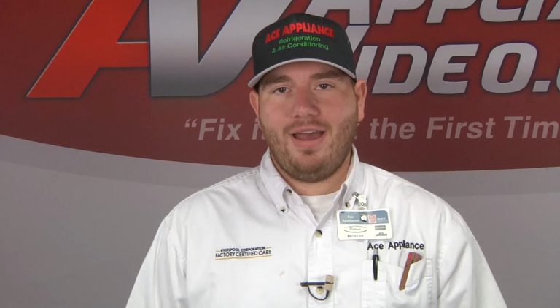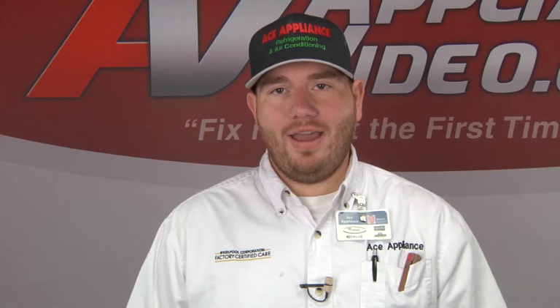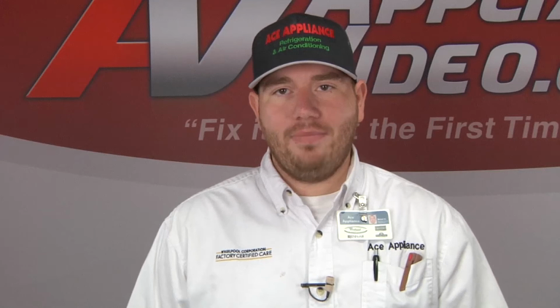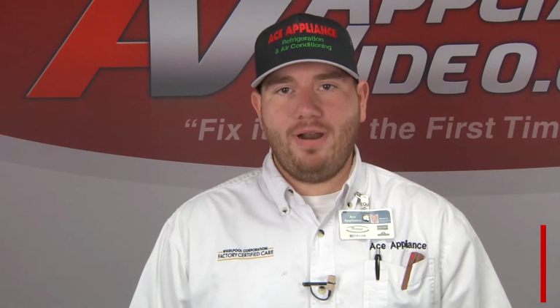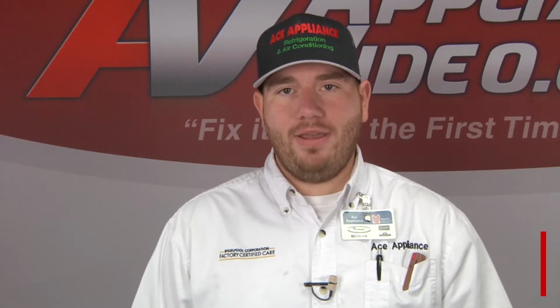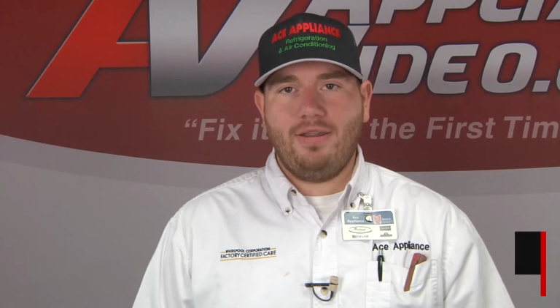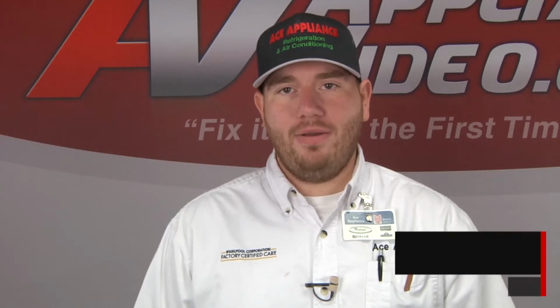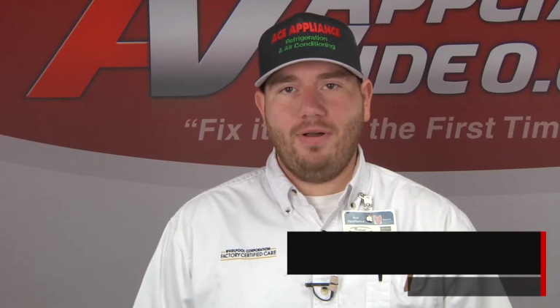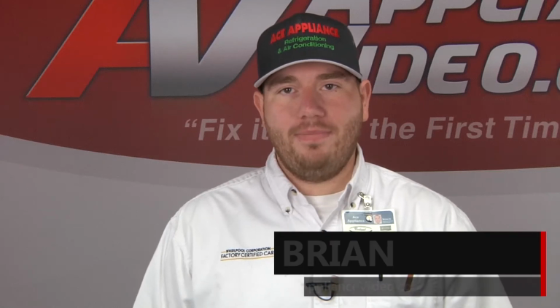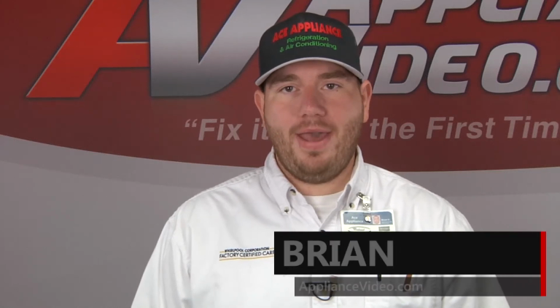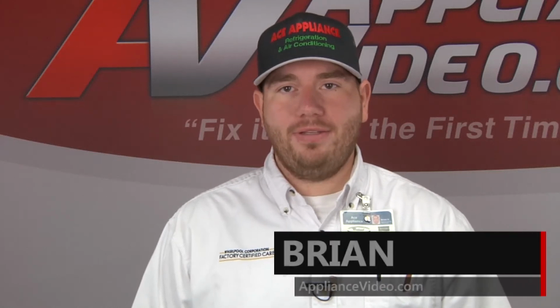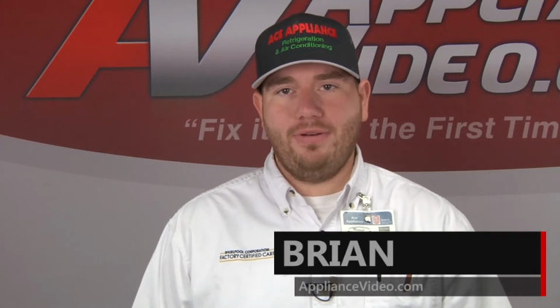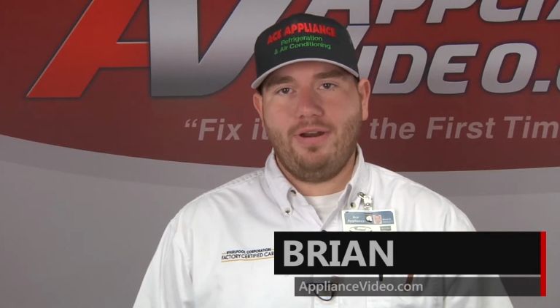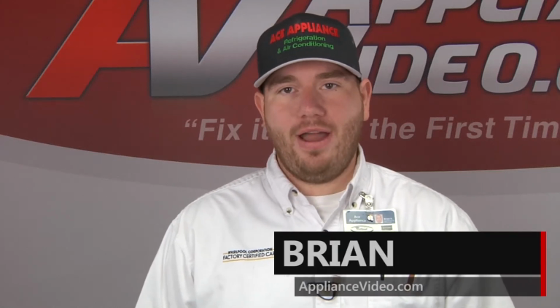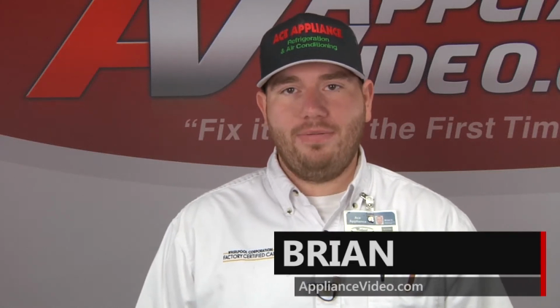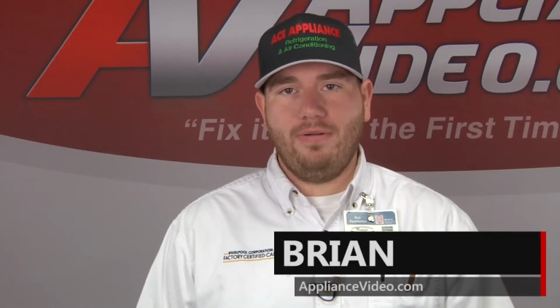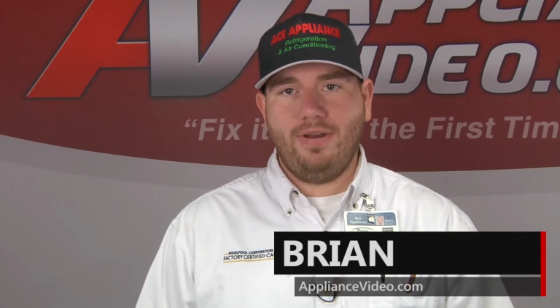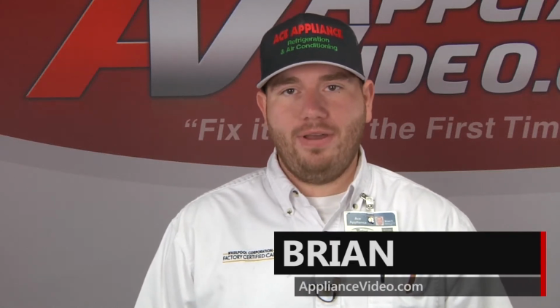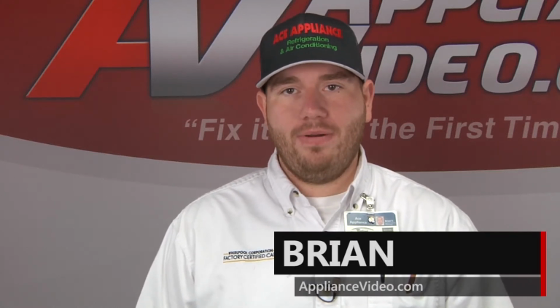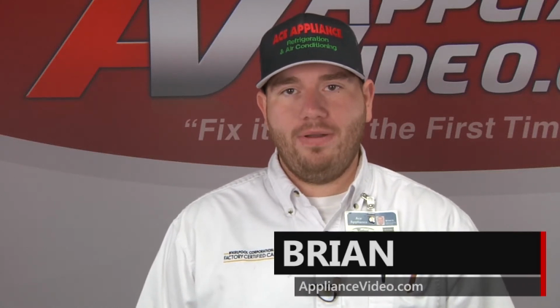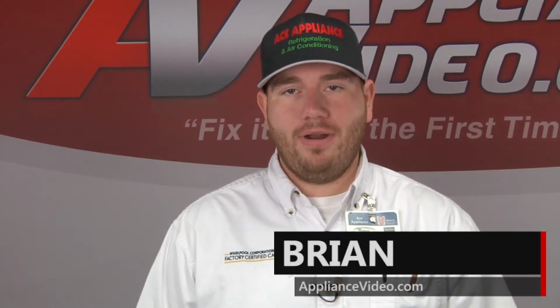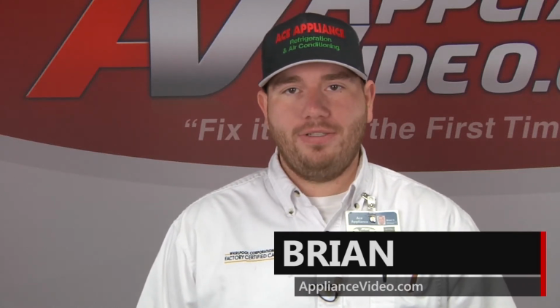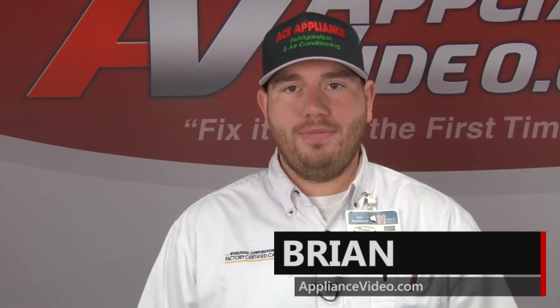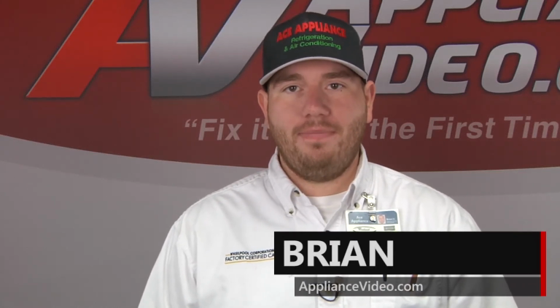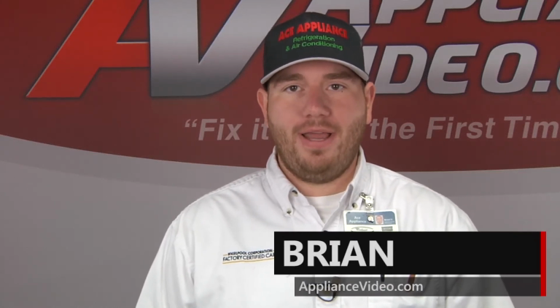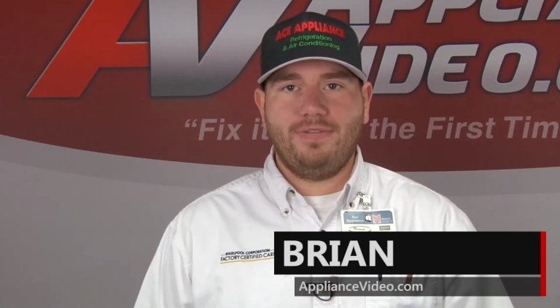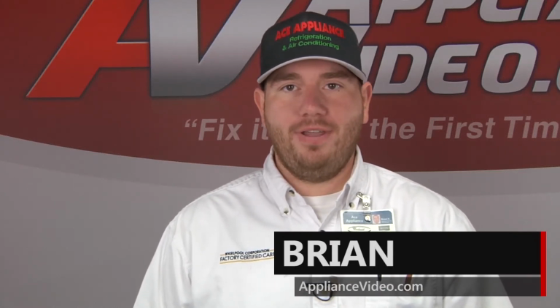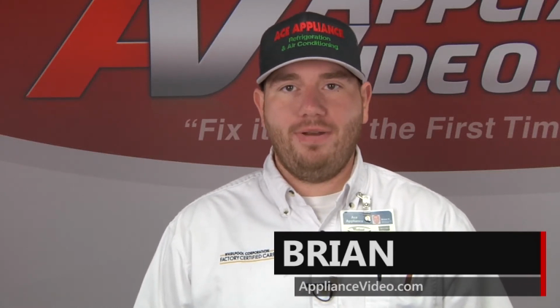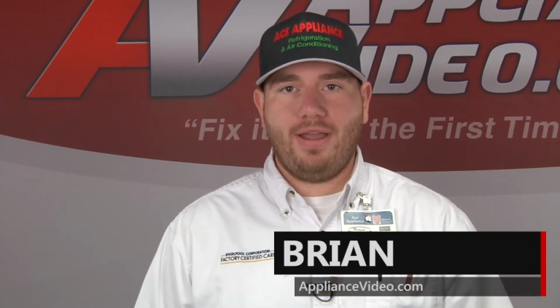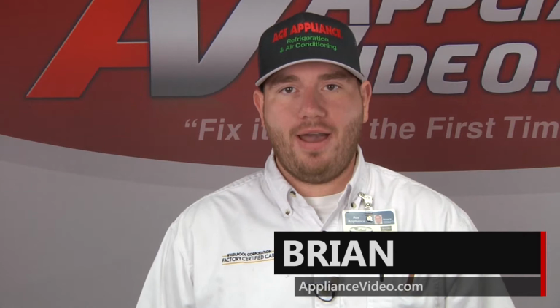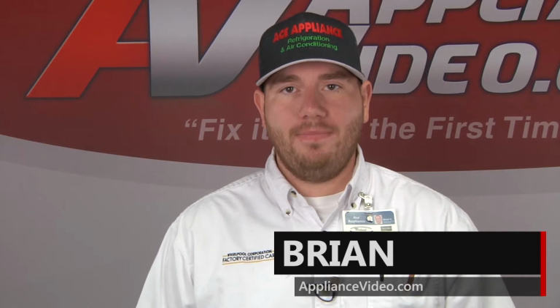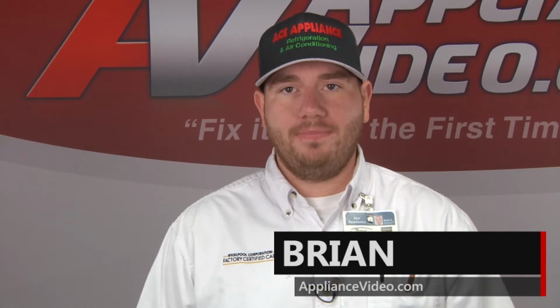Hi, I'm Brian. Welcome back to another on-the-road video, brought to you by ApplianceVideo.com.